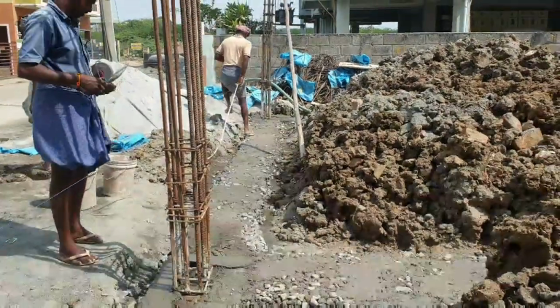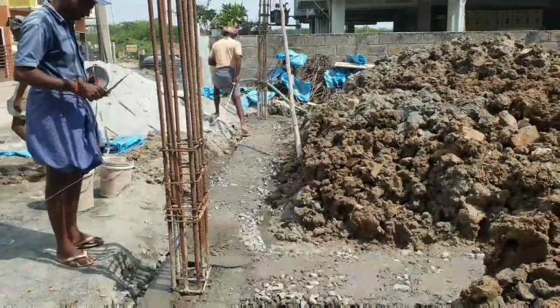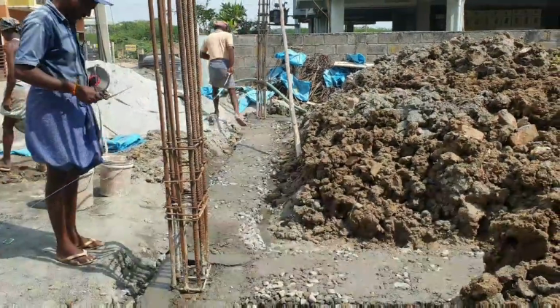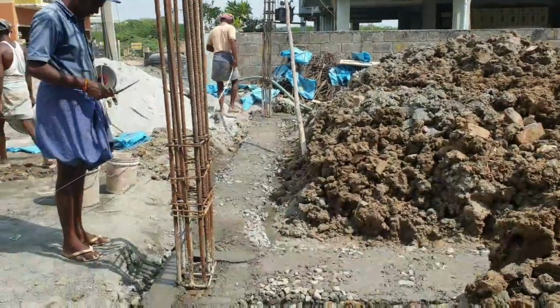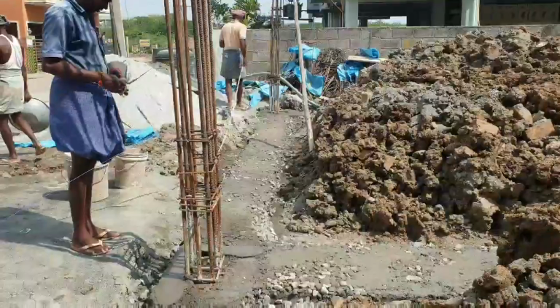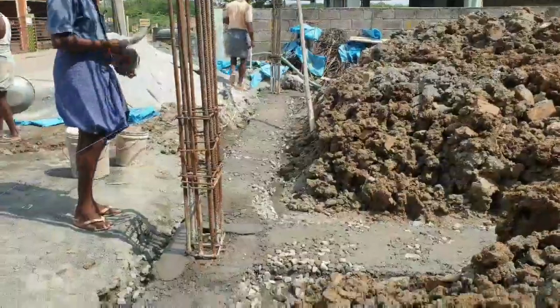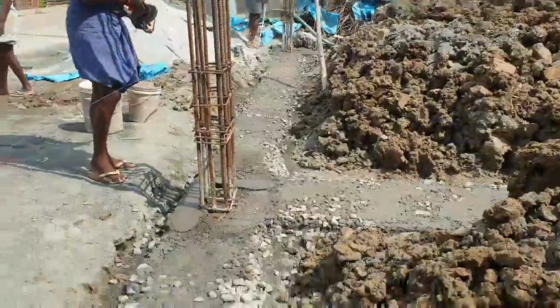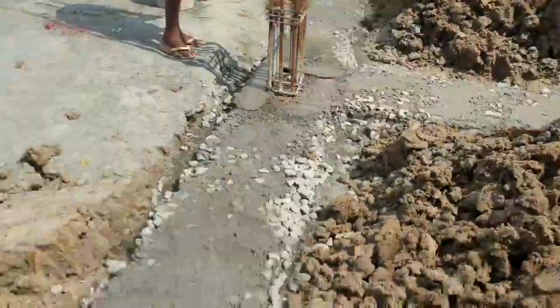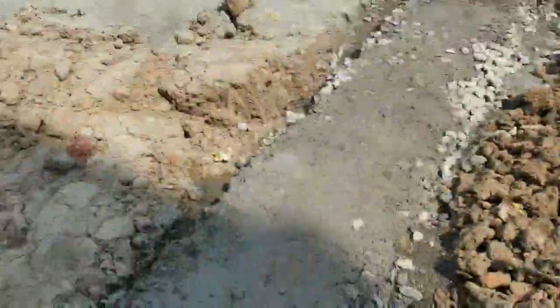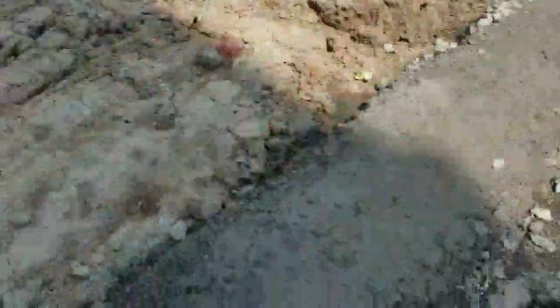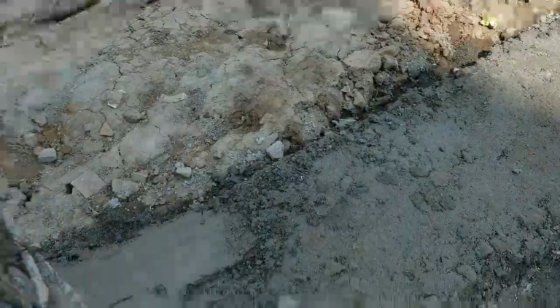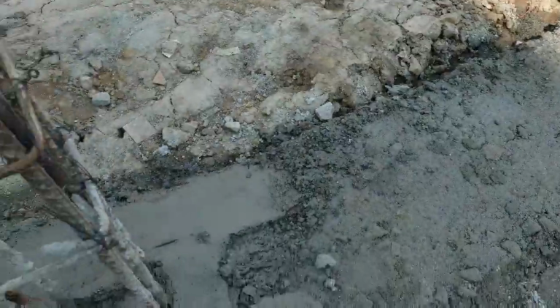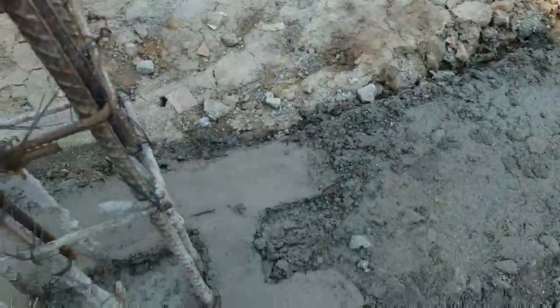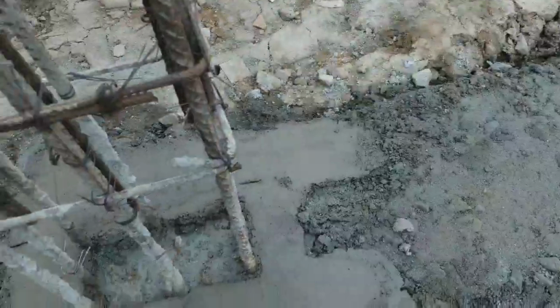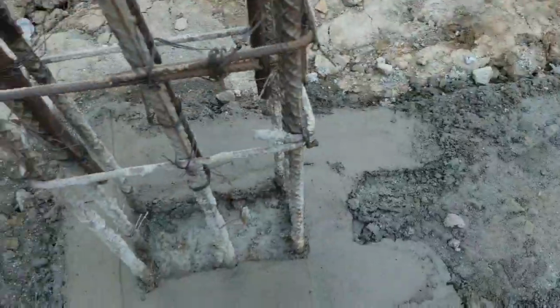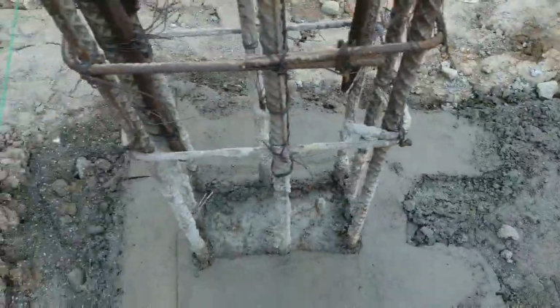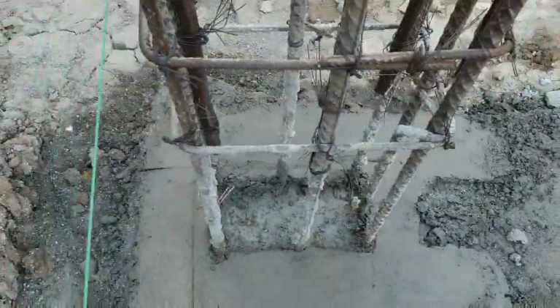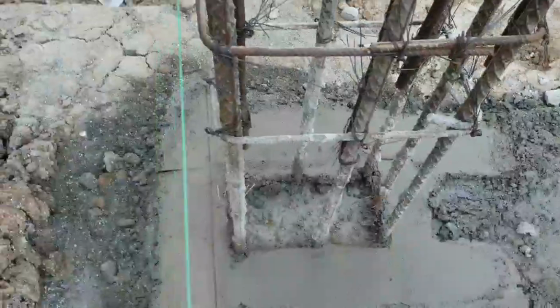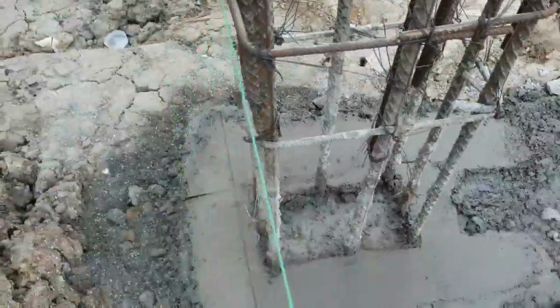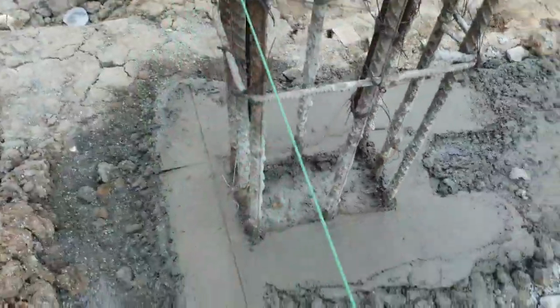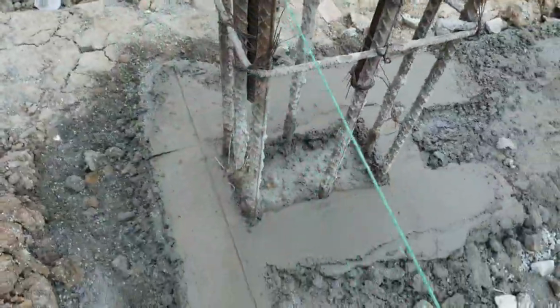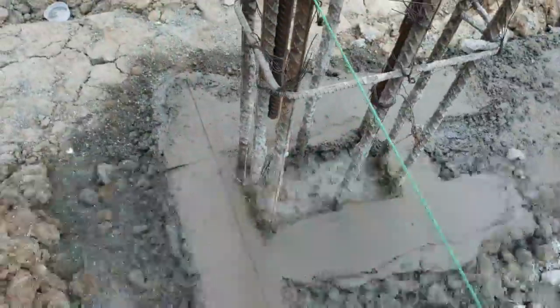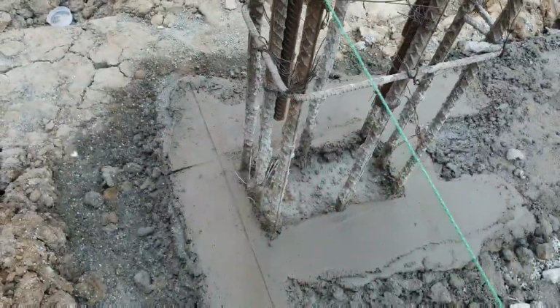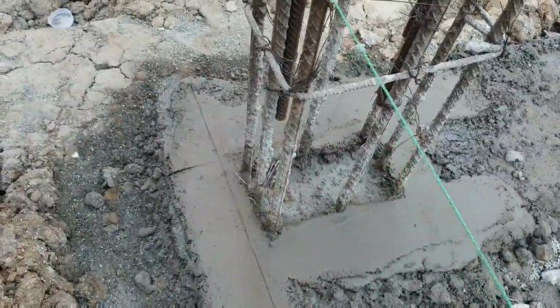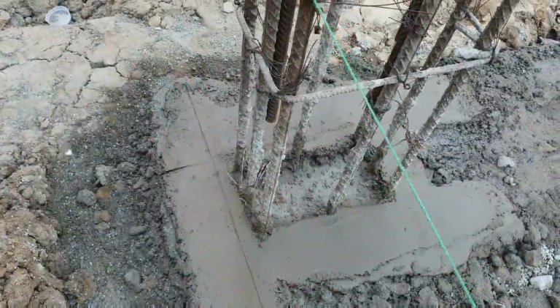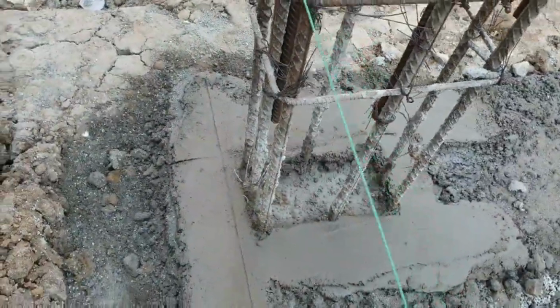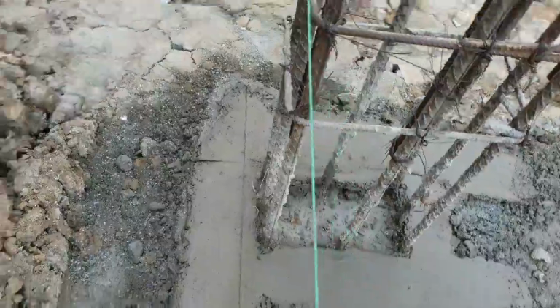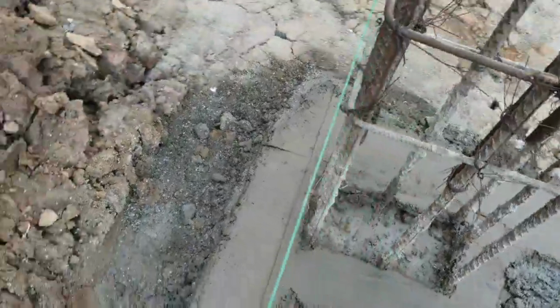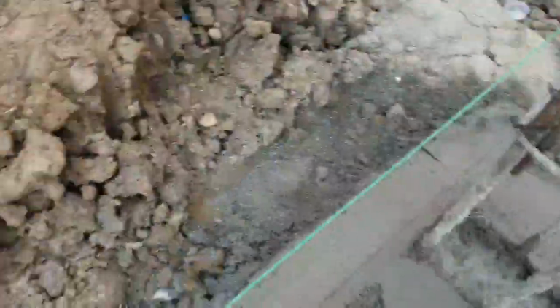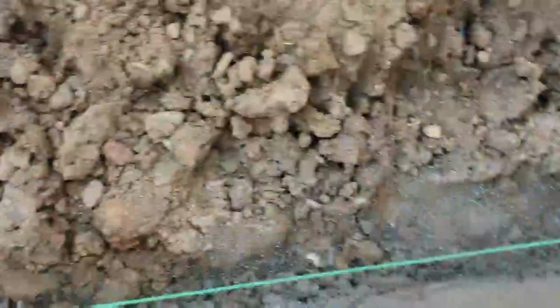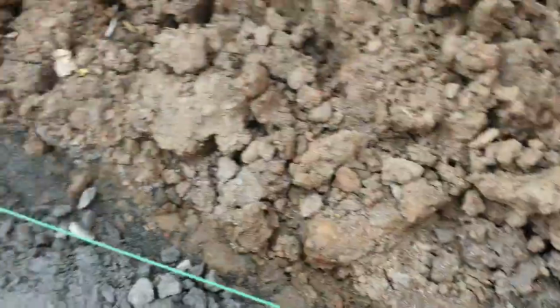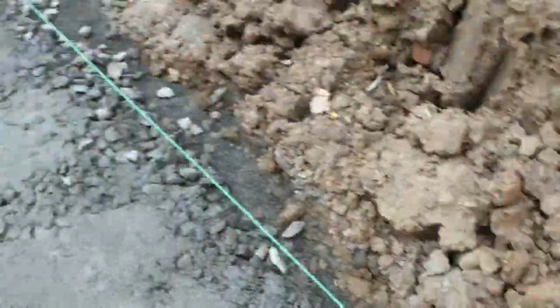Hello guys, this is engineer Hari Krishnan. In this video, we will see the Plinth beam markings.